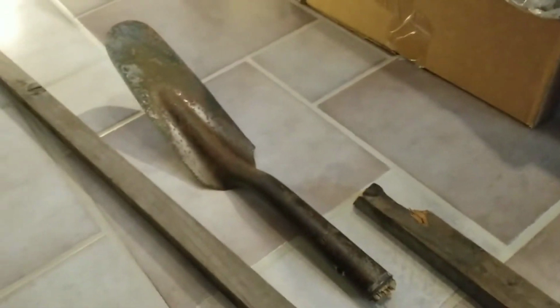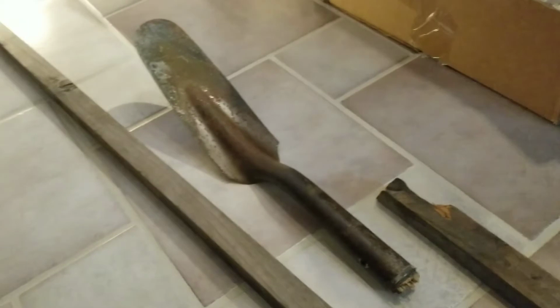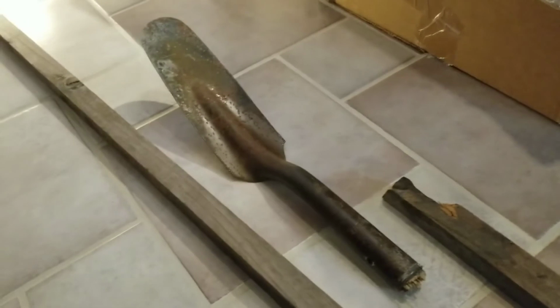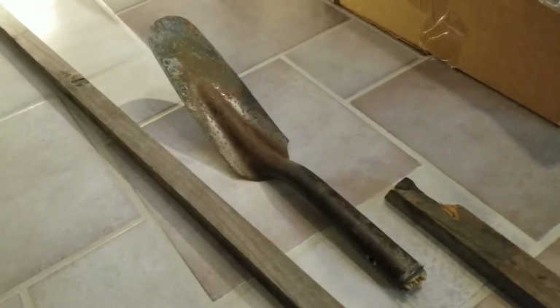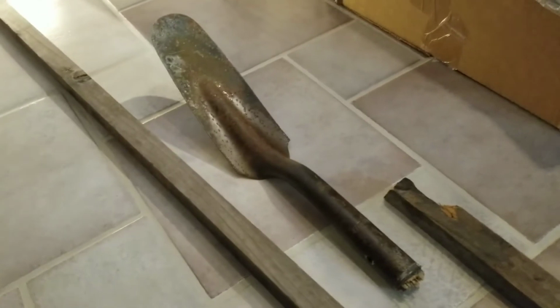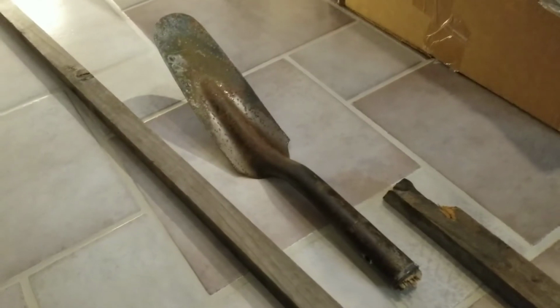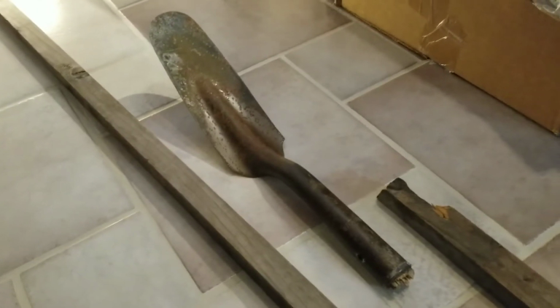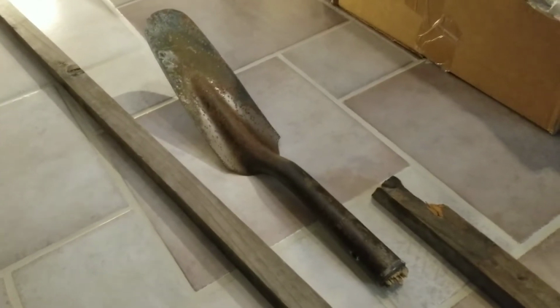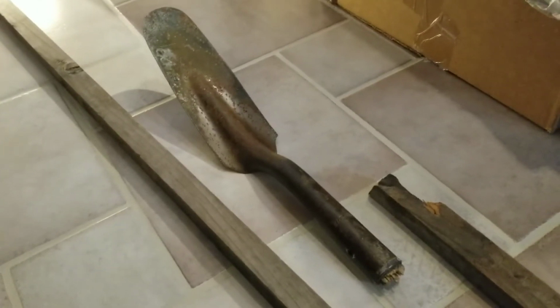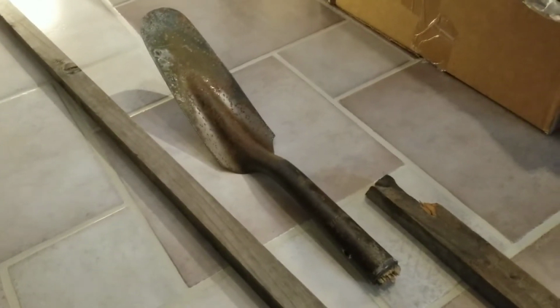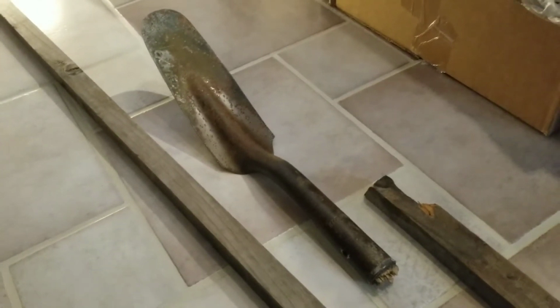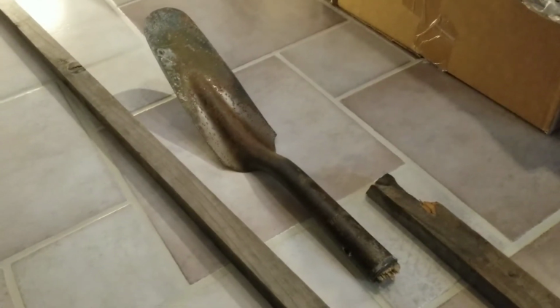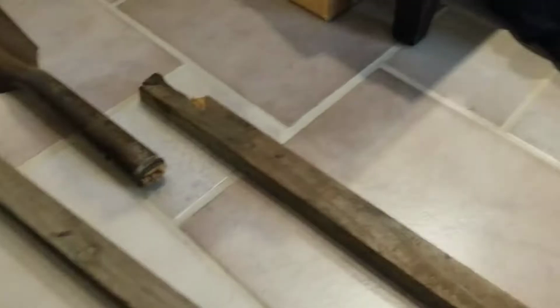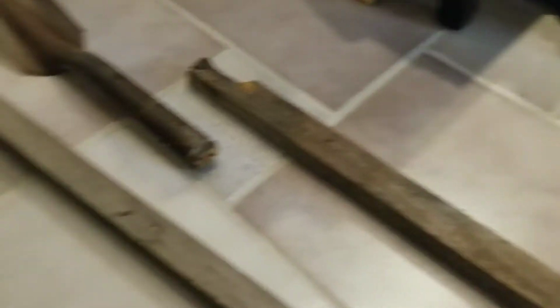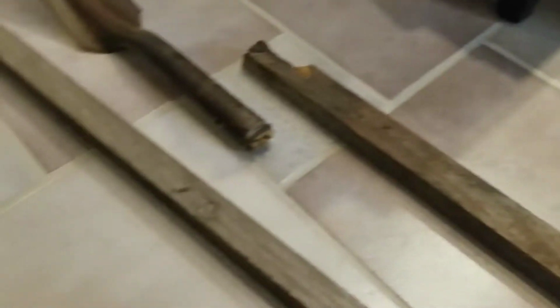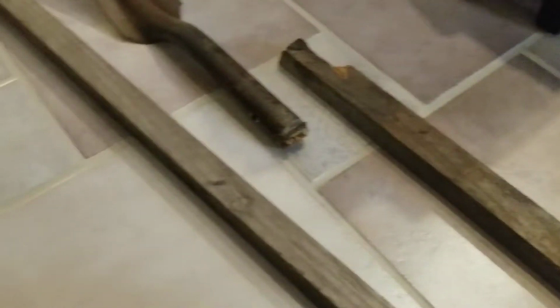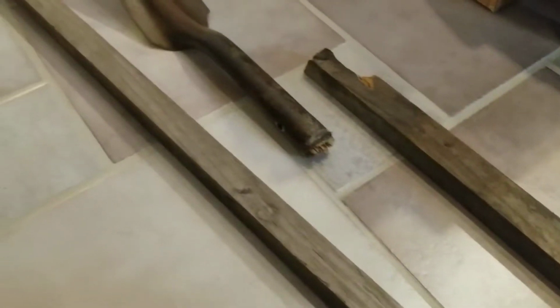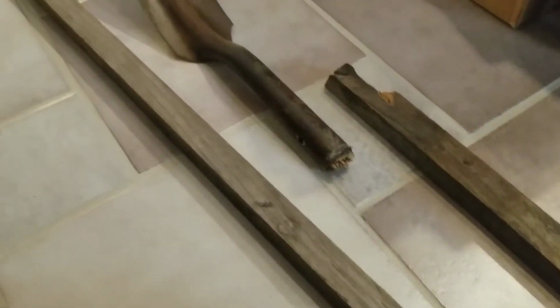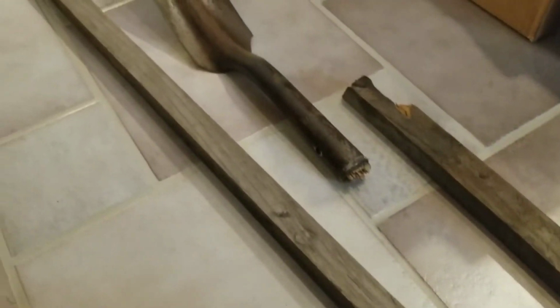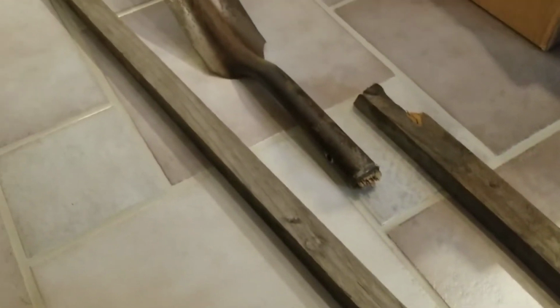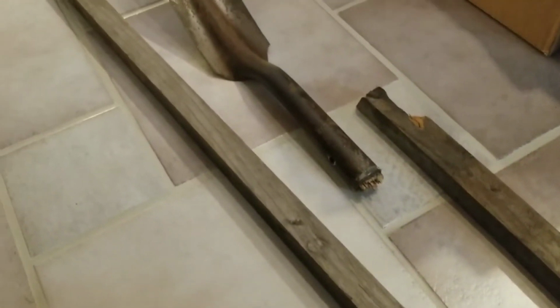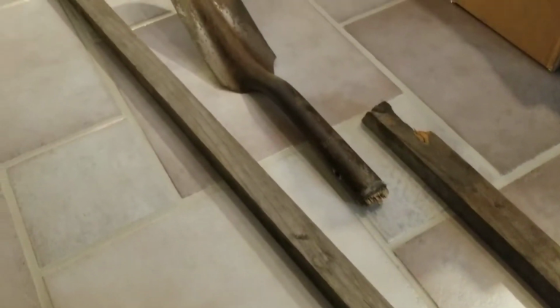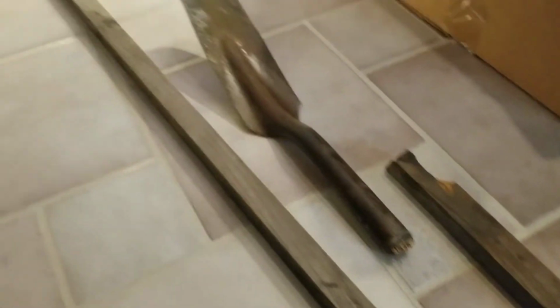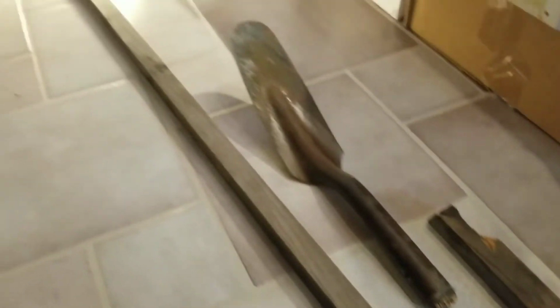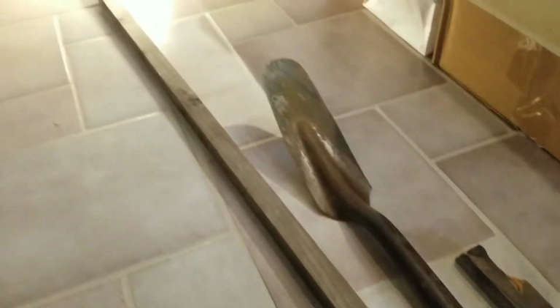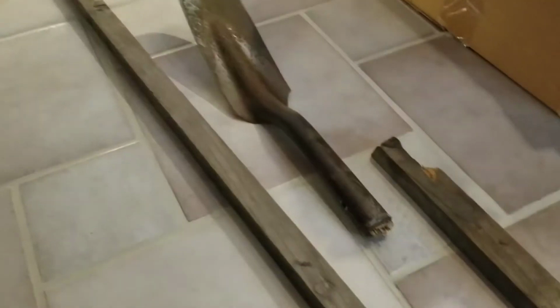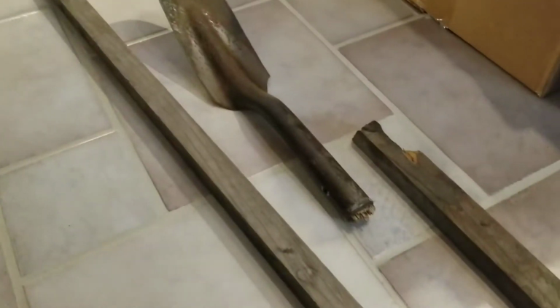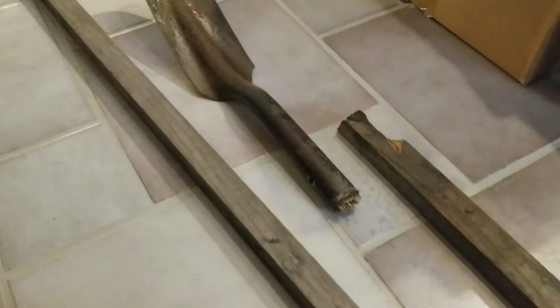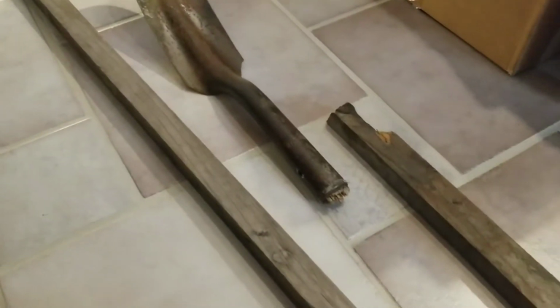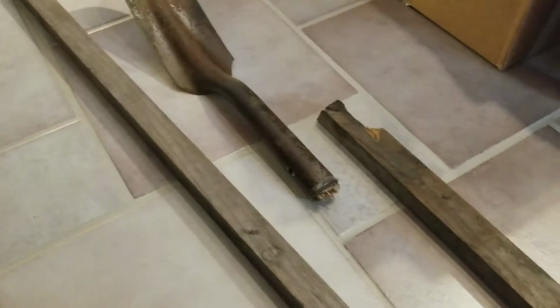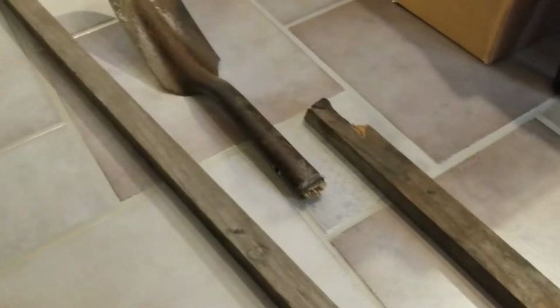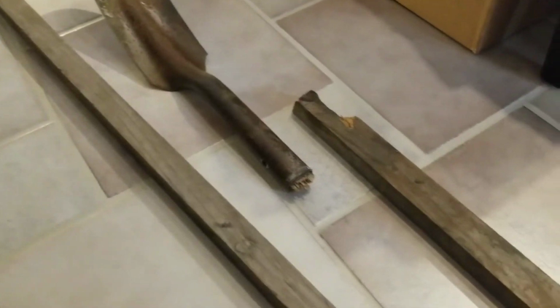I could probably use a shovel for something, and I've got all the pieces to make a shovel. Maybe I can make a shovel.